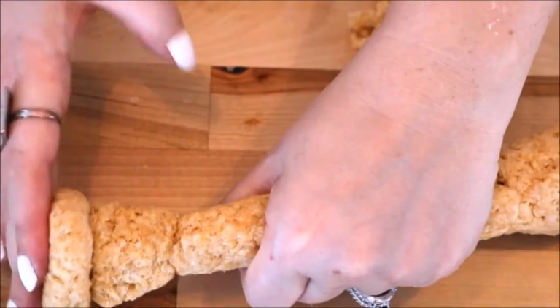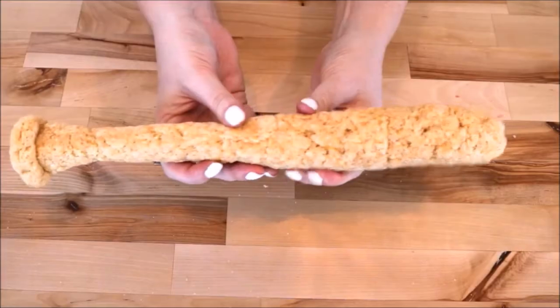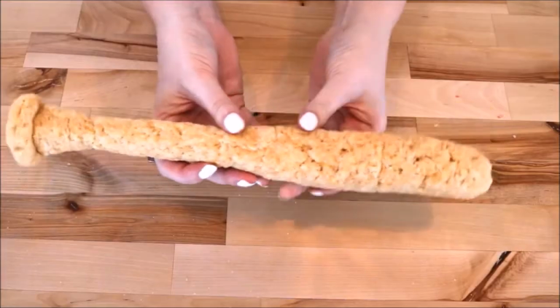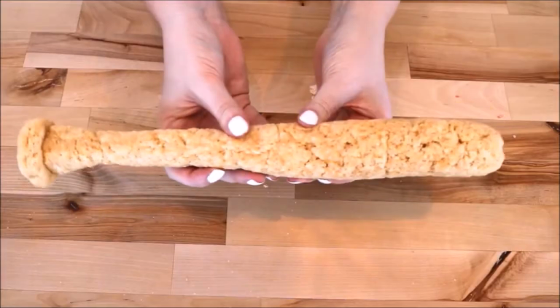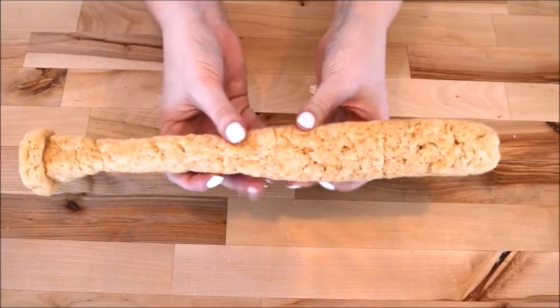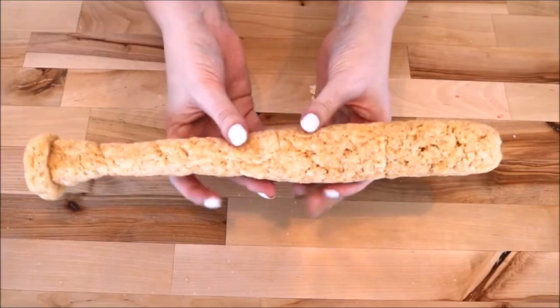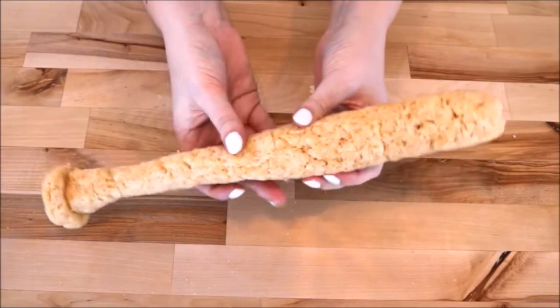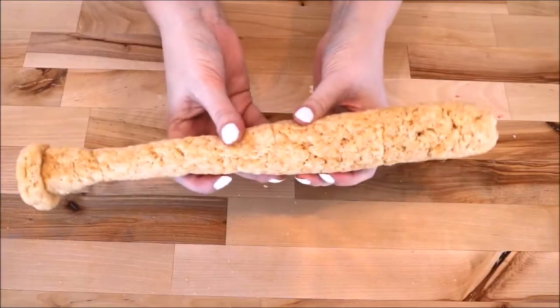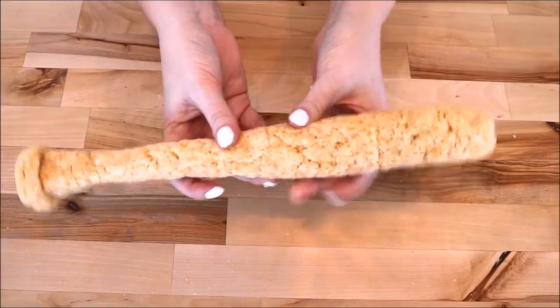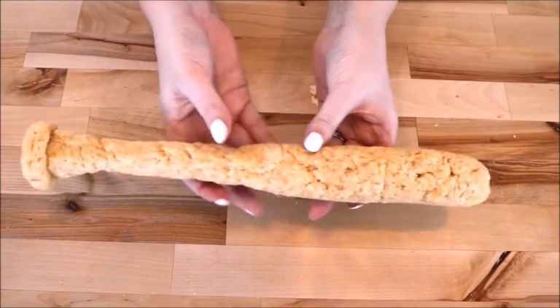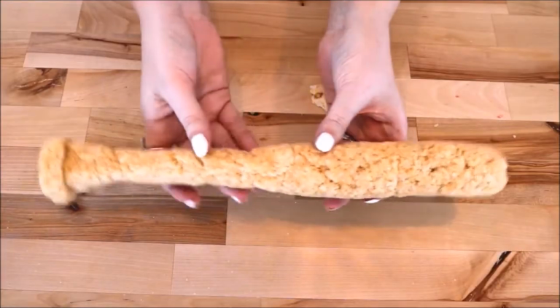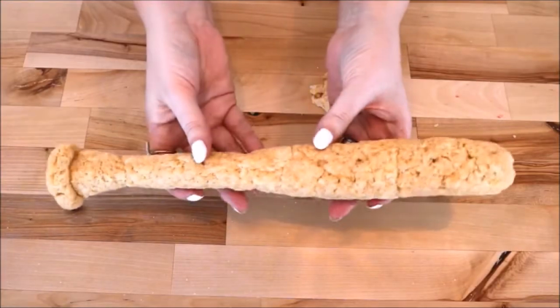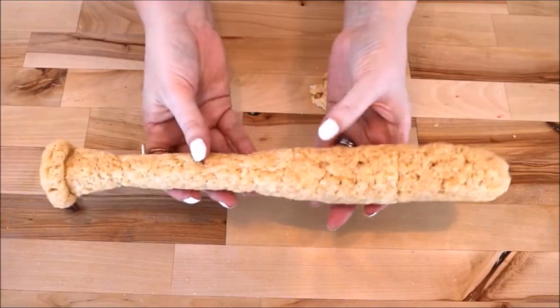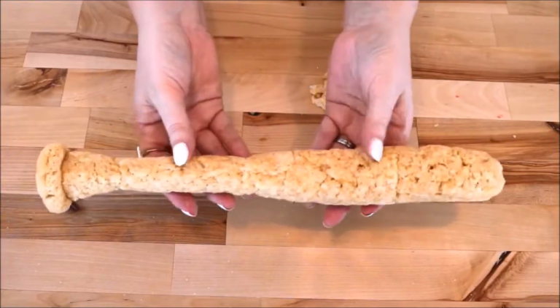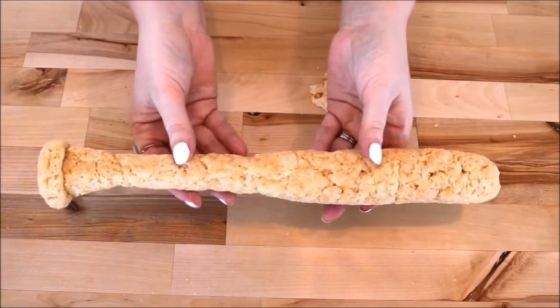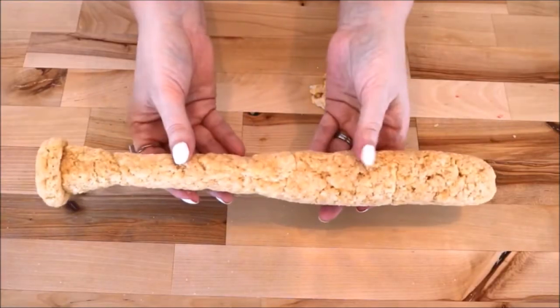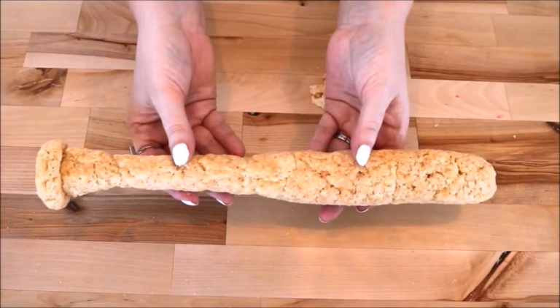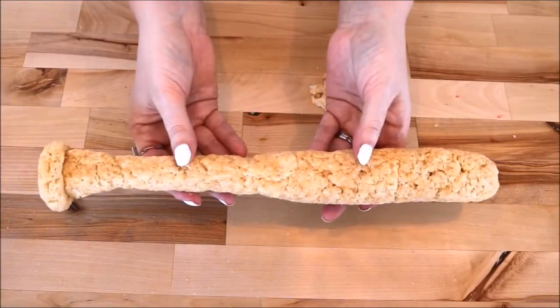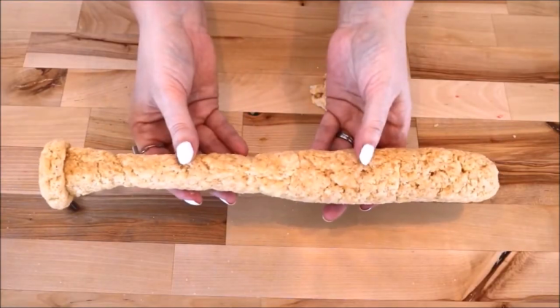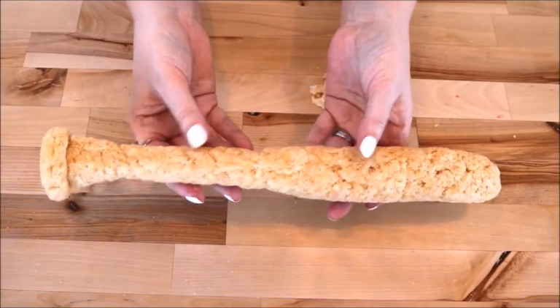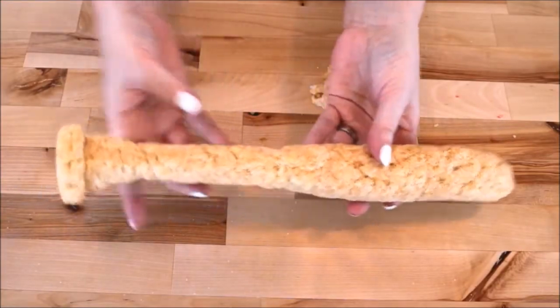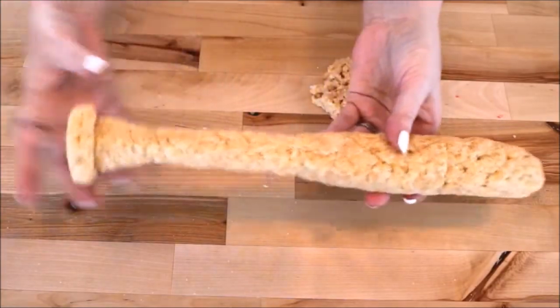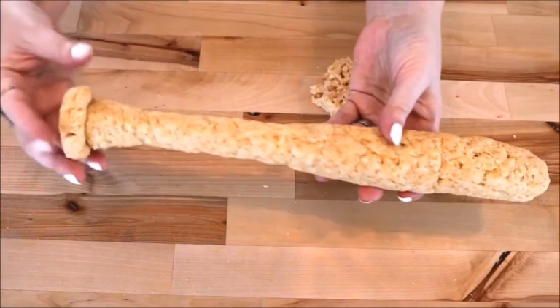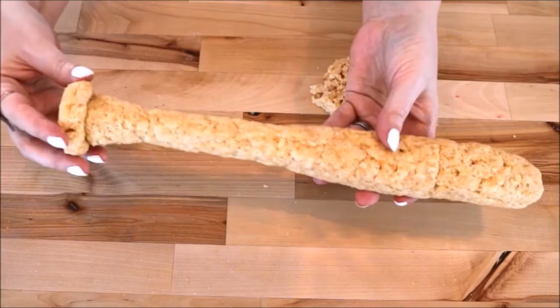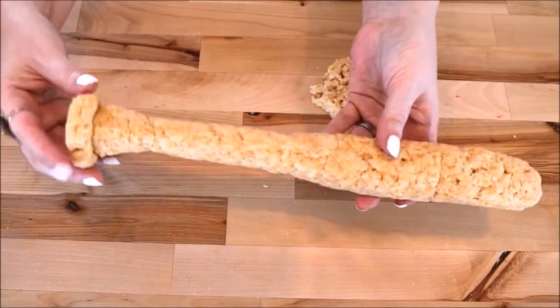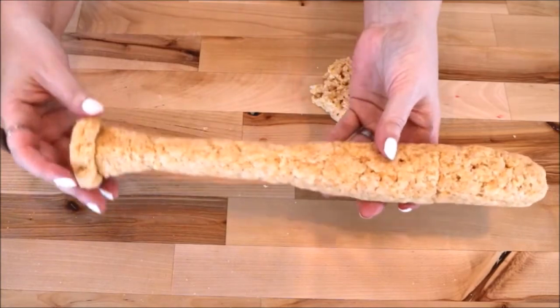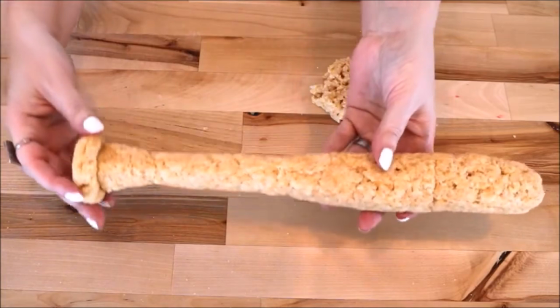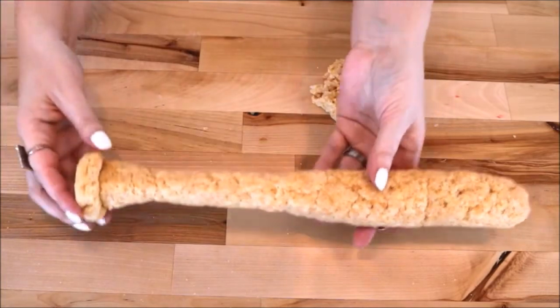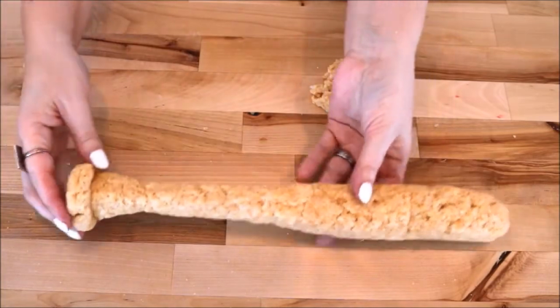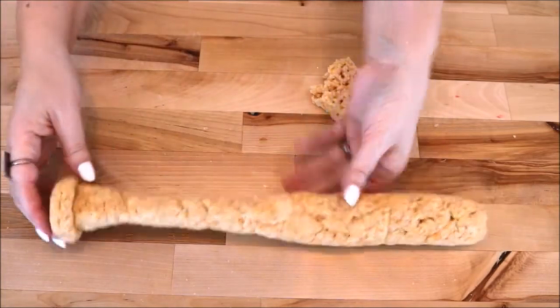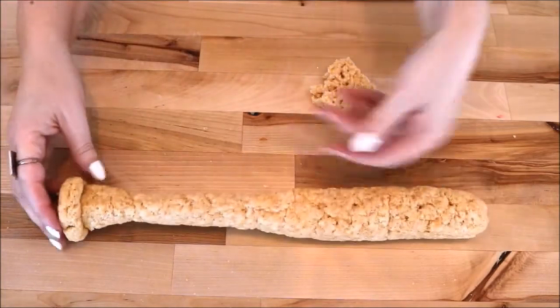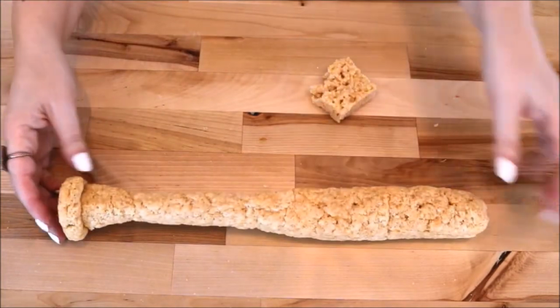Now that the treats have taken on the shape of the bat, I shall now refer to her as Lucy.